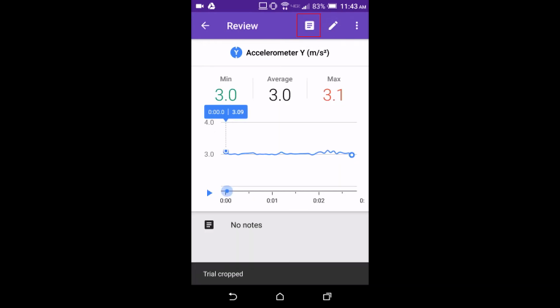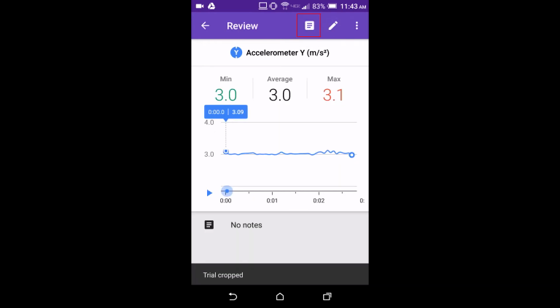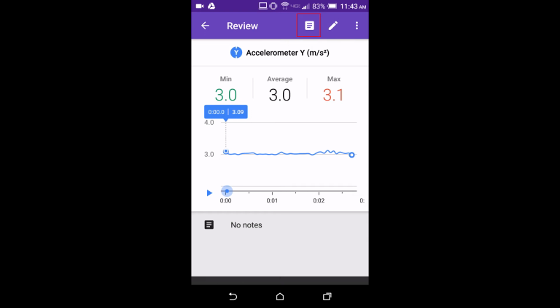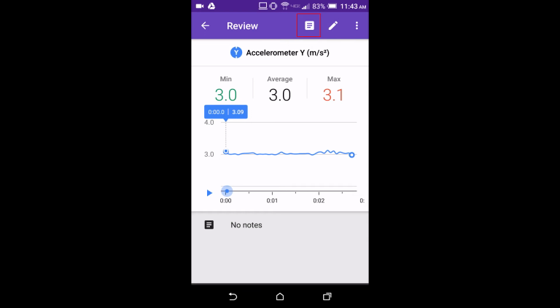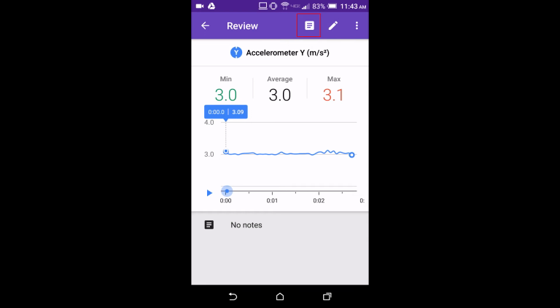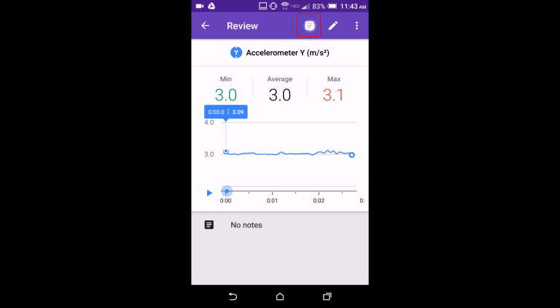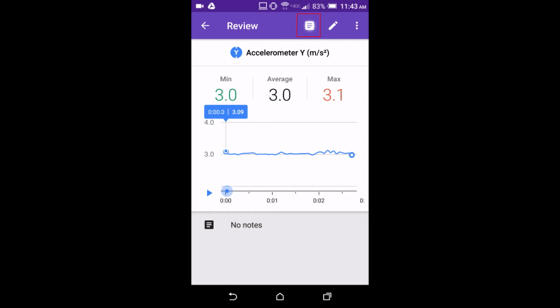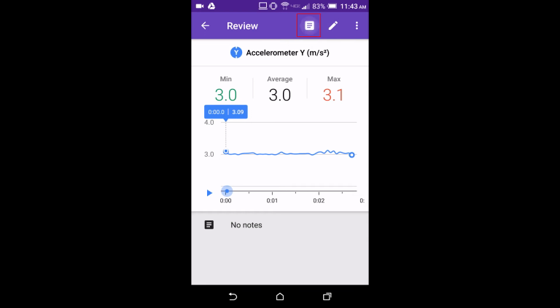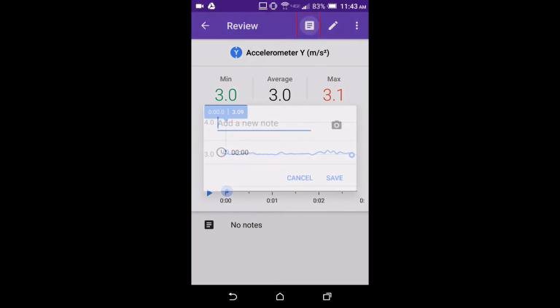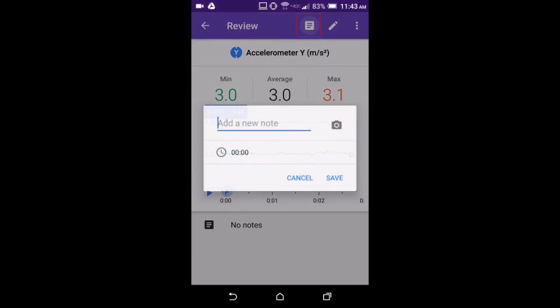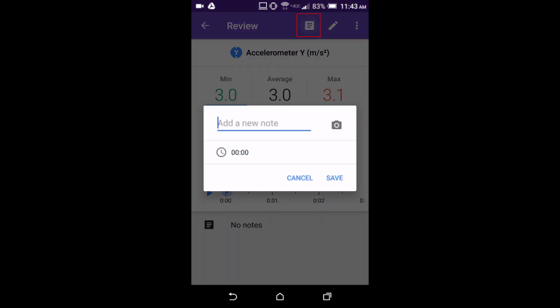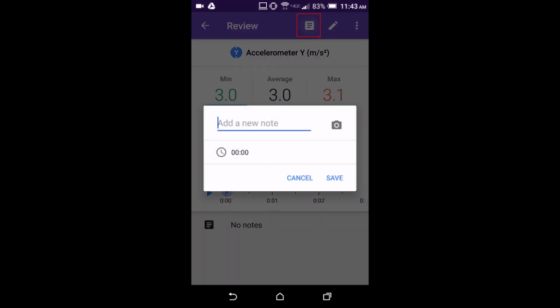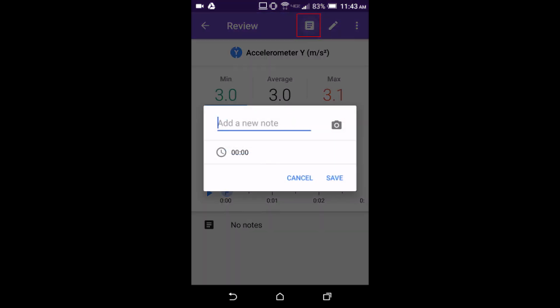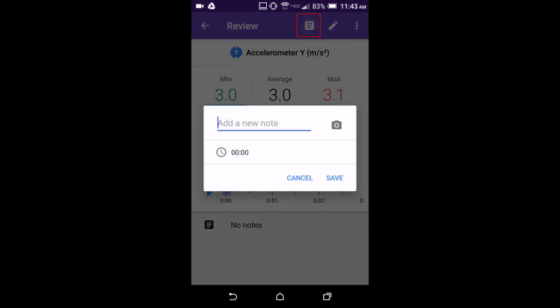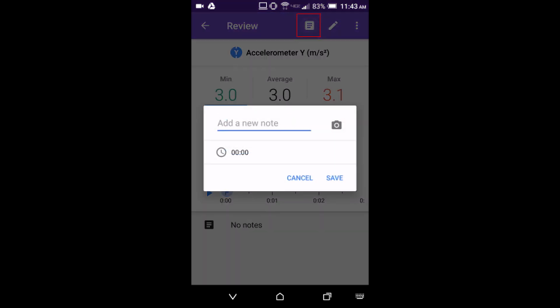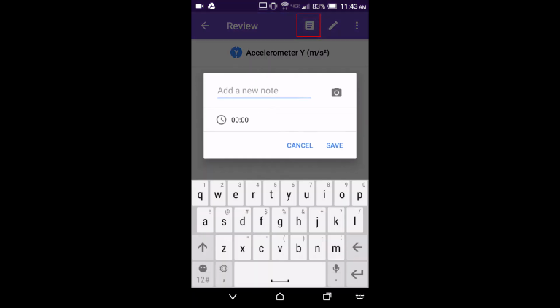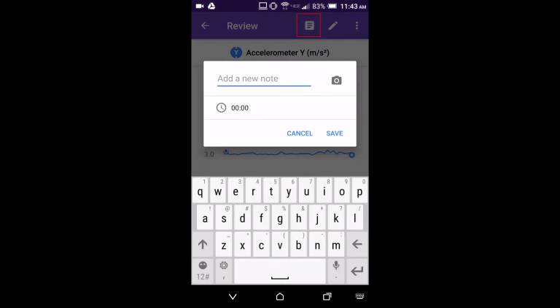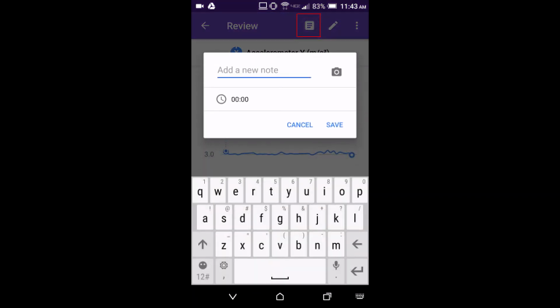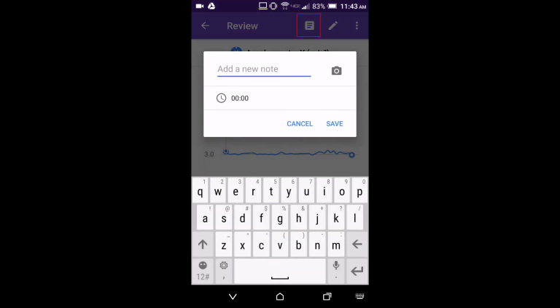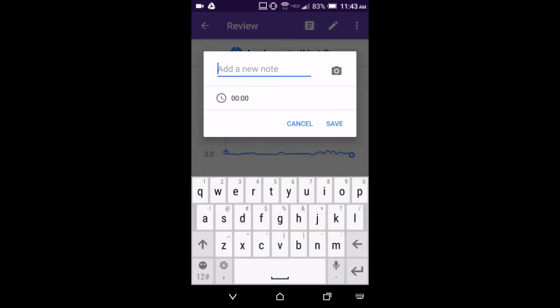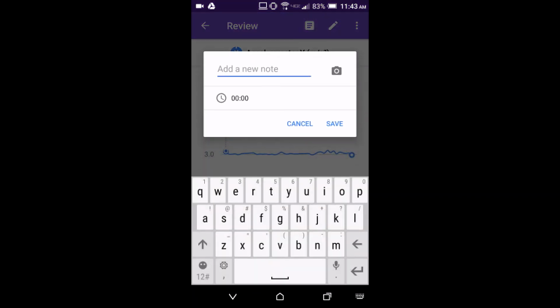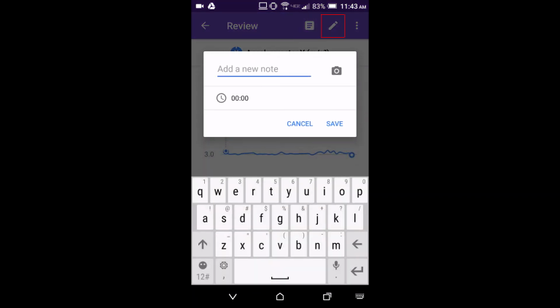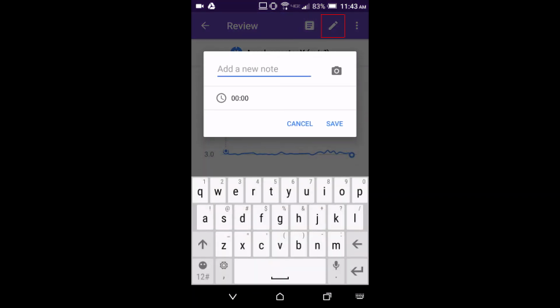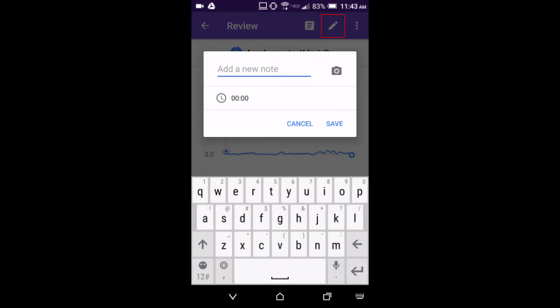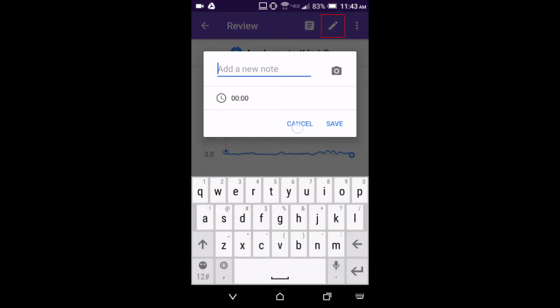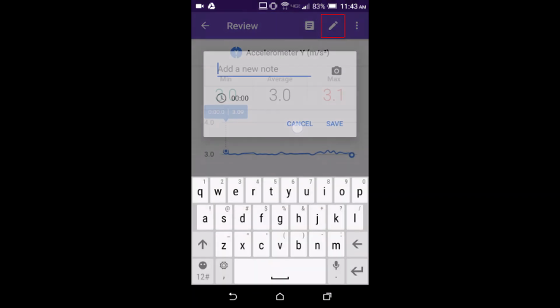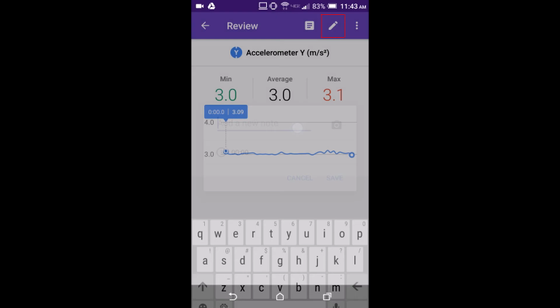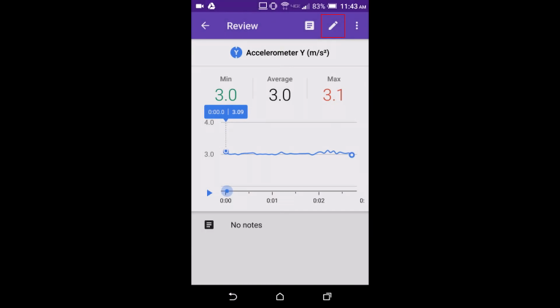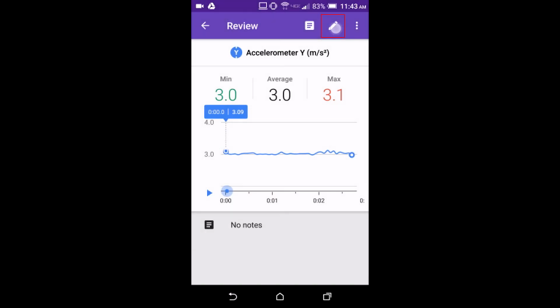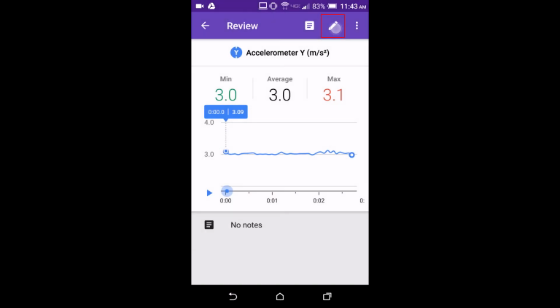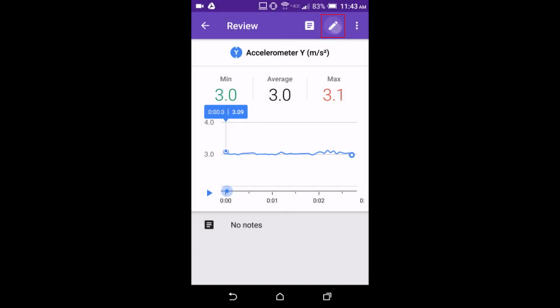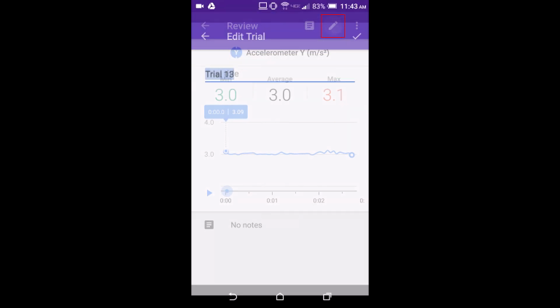You can also add notes to your data using the note icon, and rename the trial using the pencil icon.